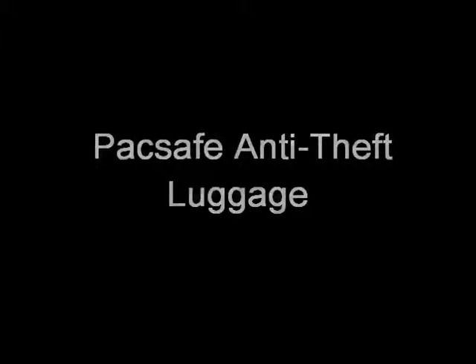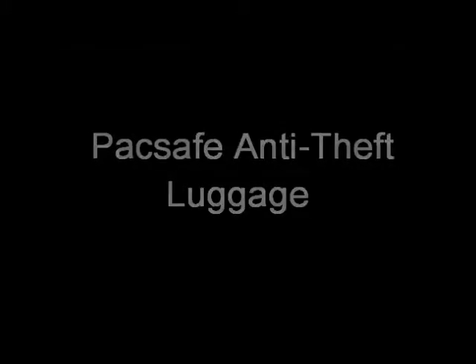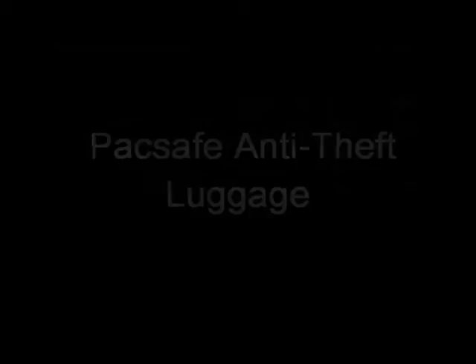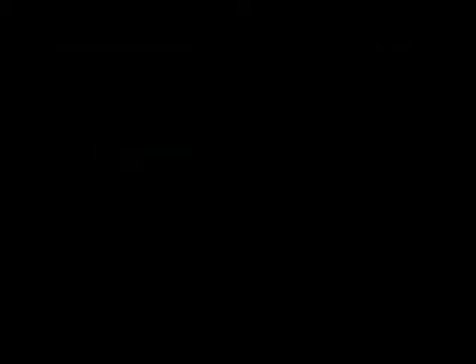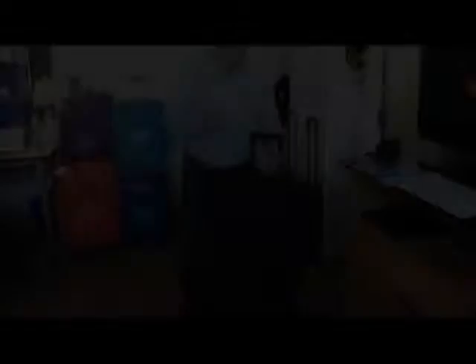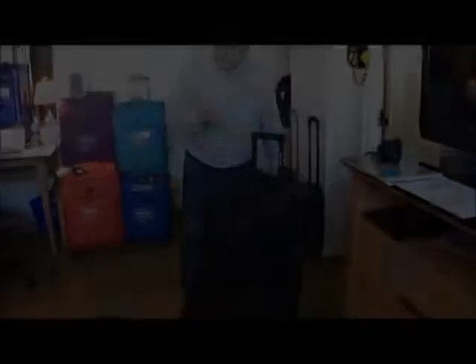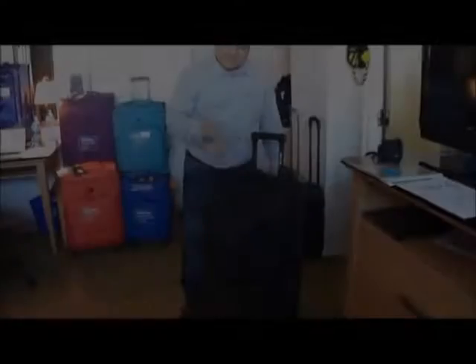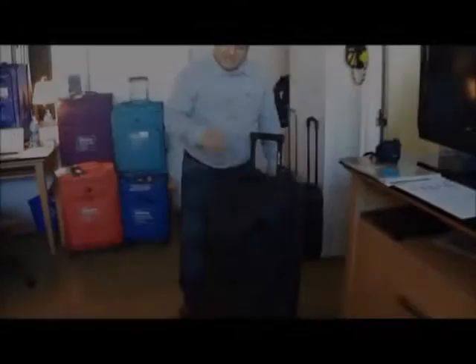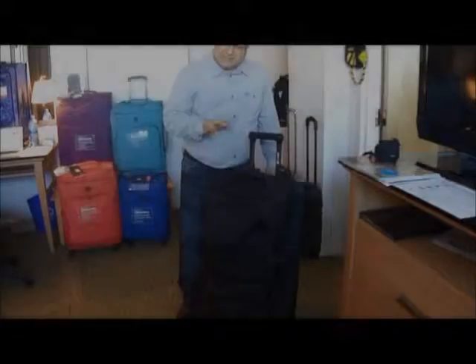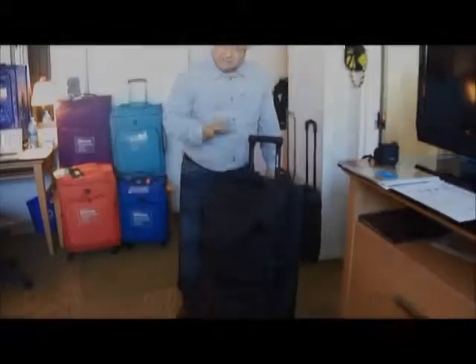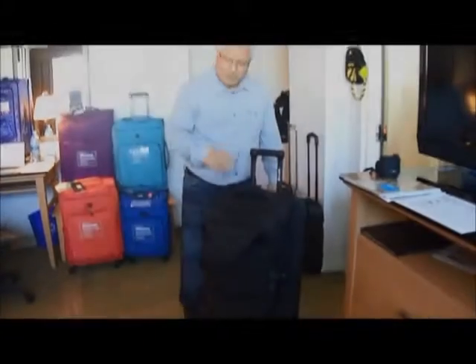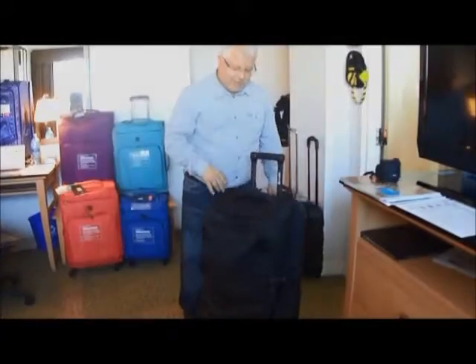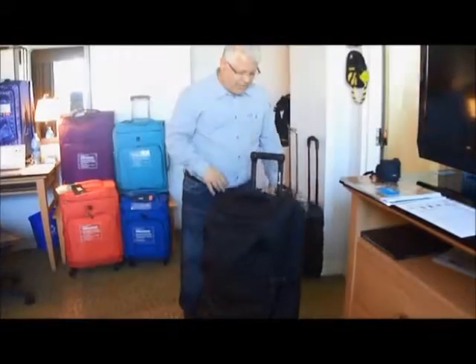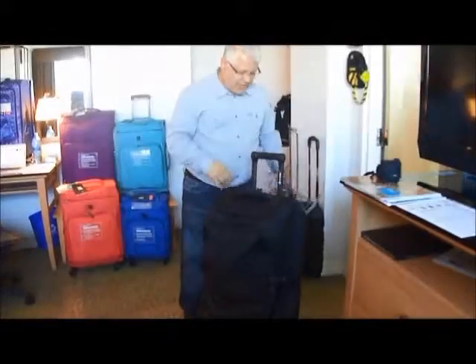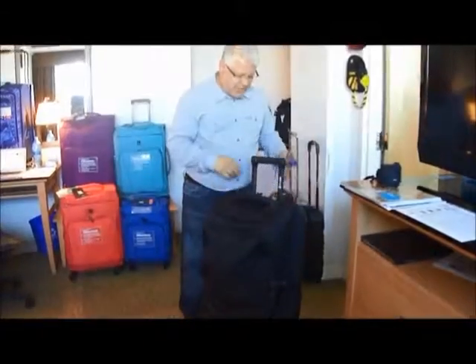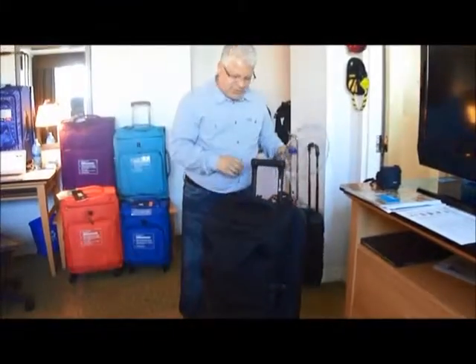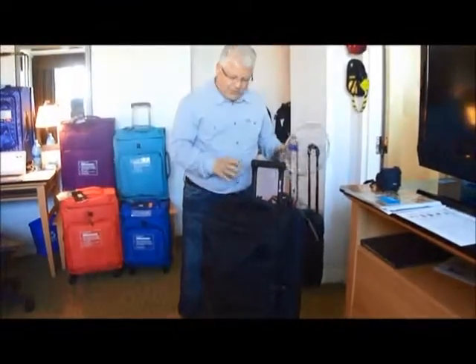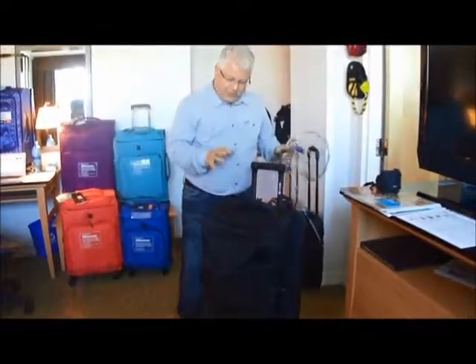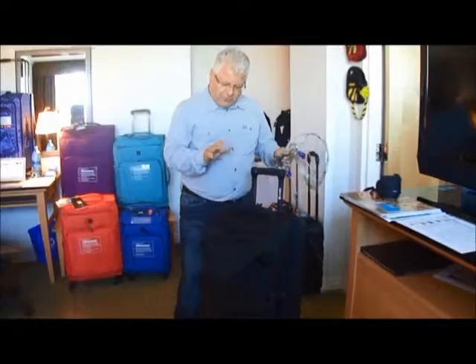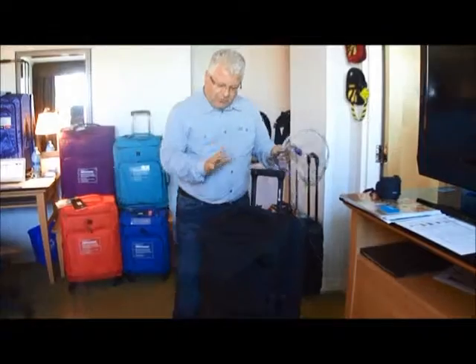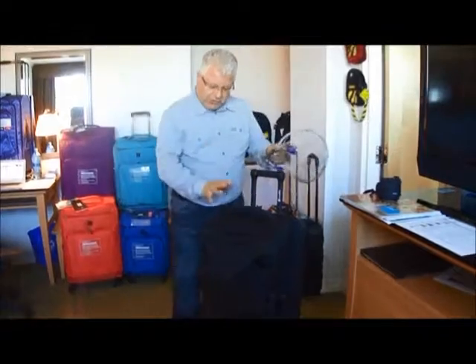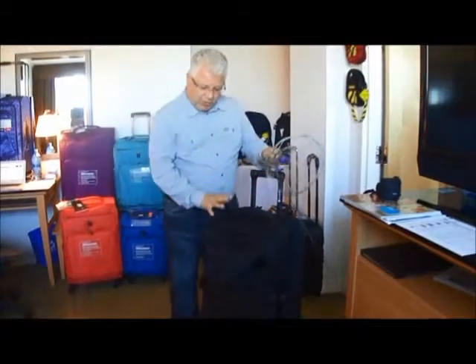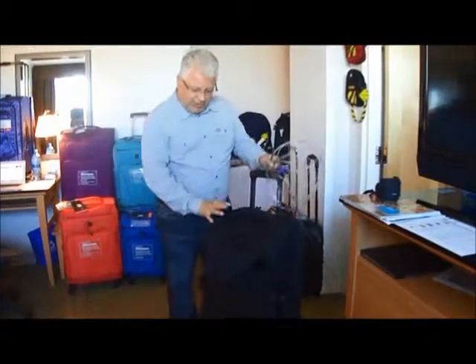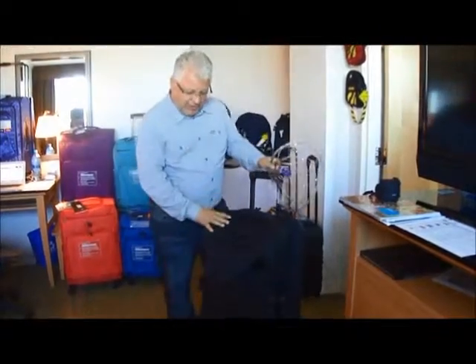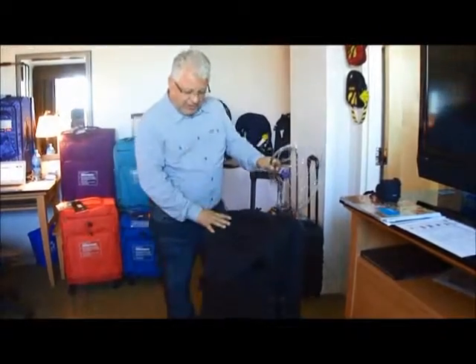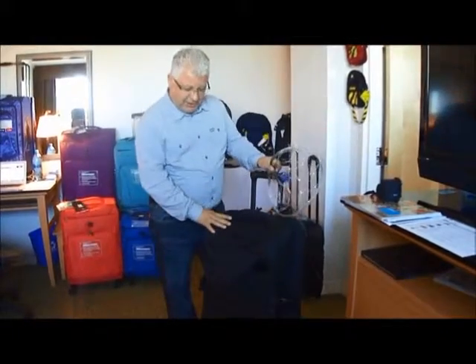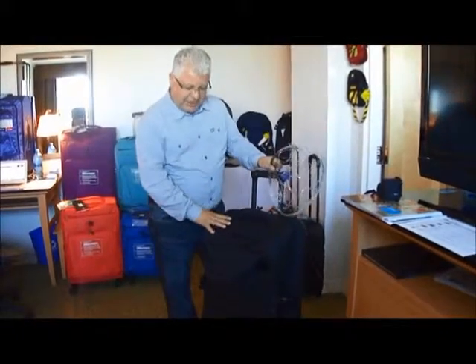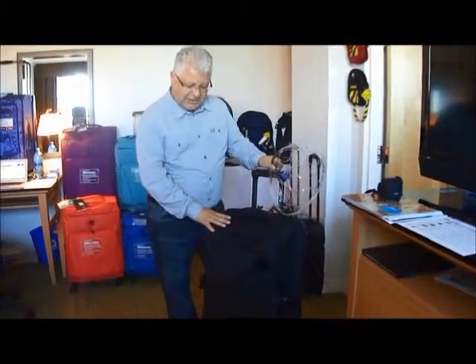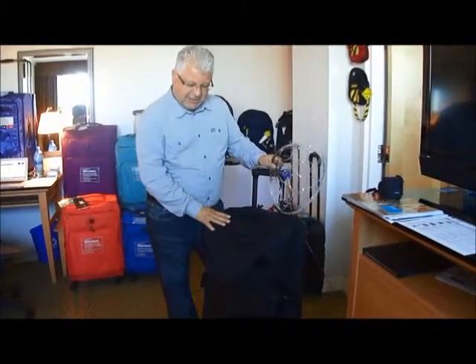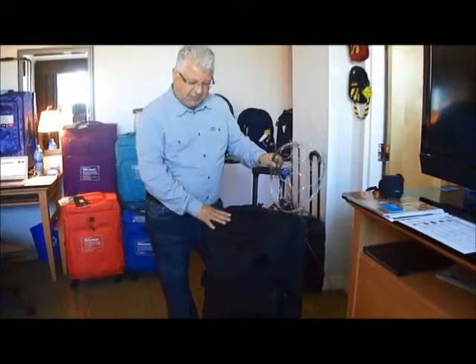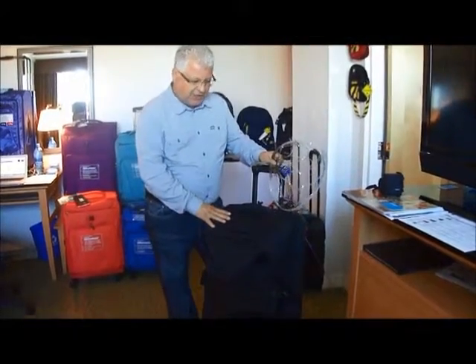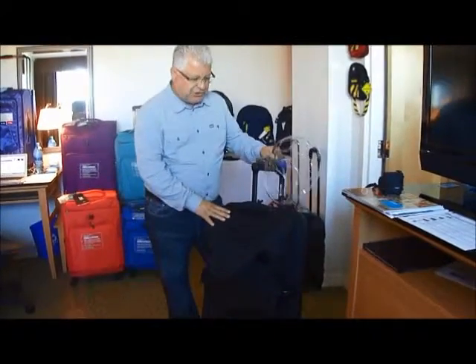It comes in three sizes, three colorways — the whole story behind PackSafe luggage.